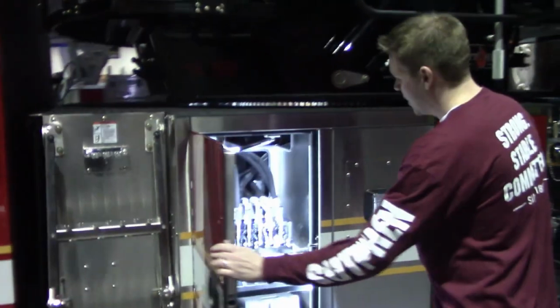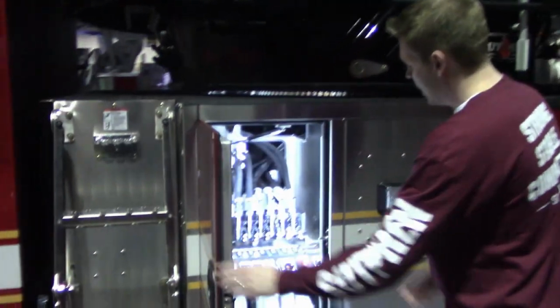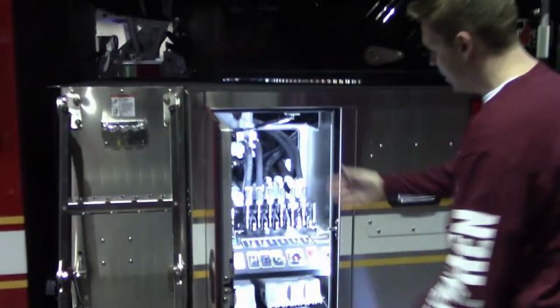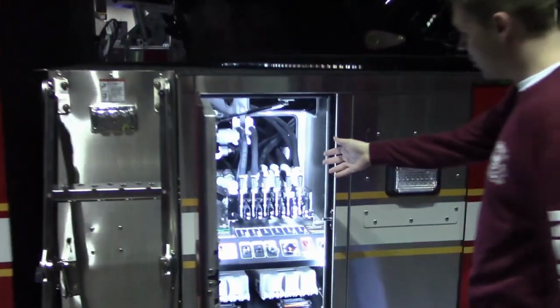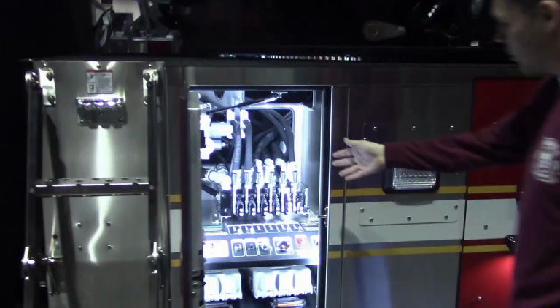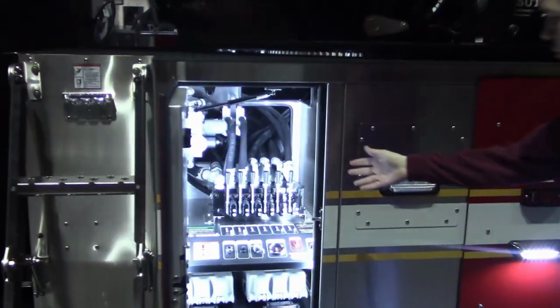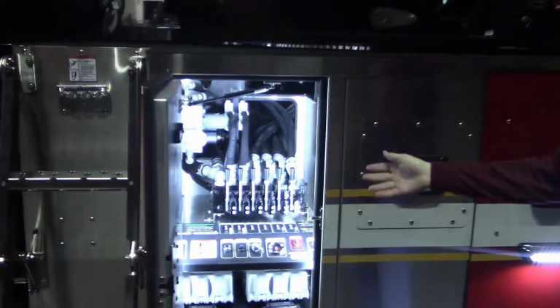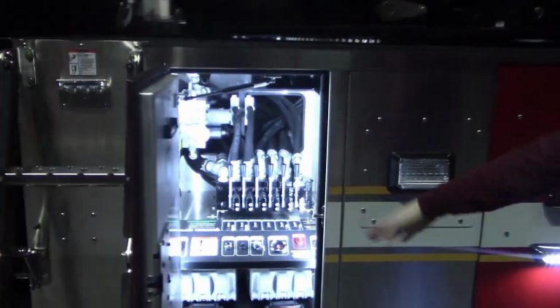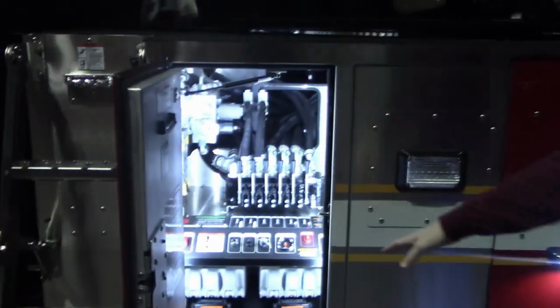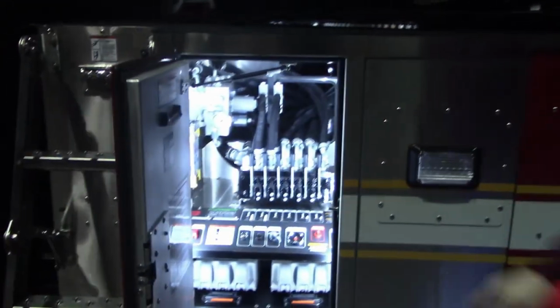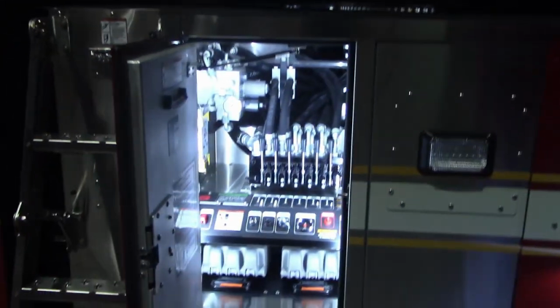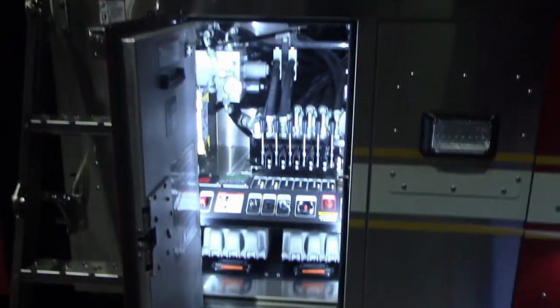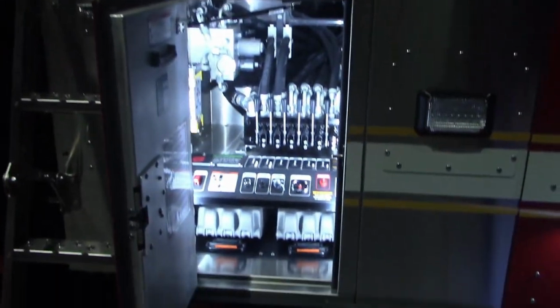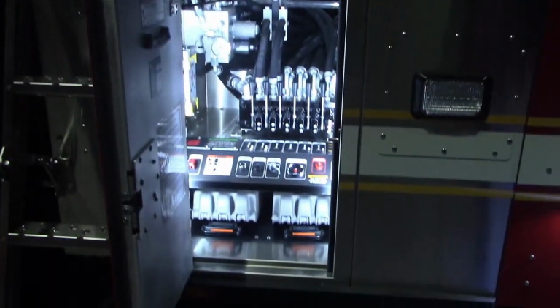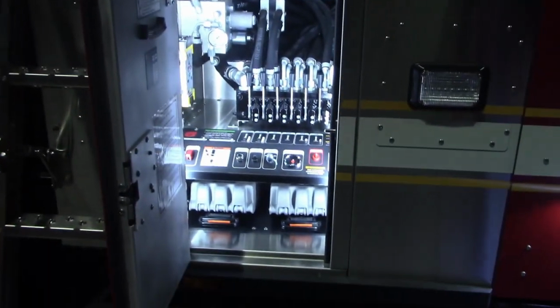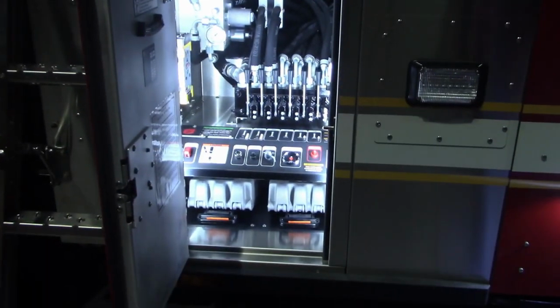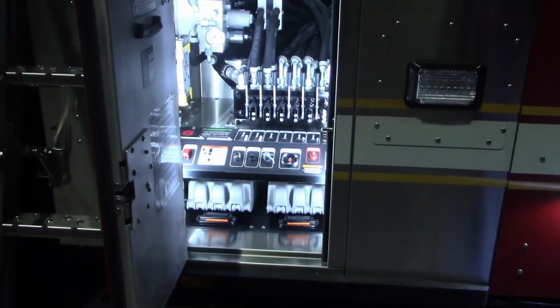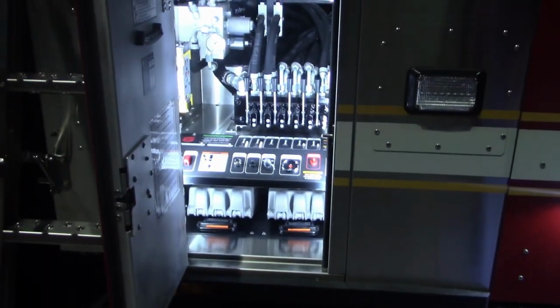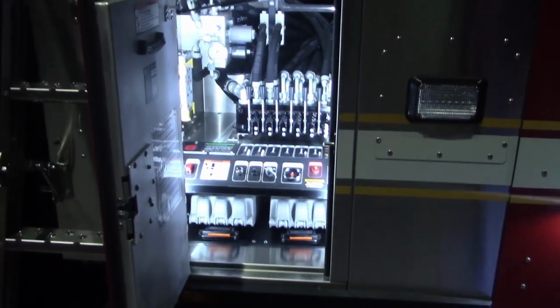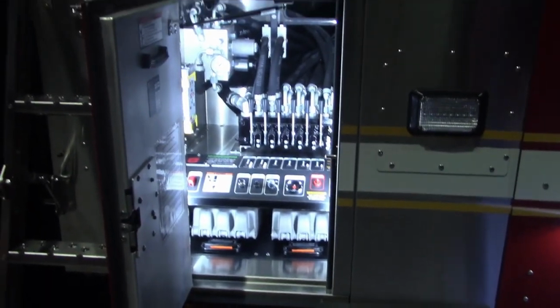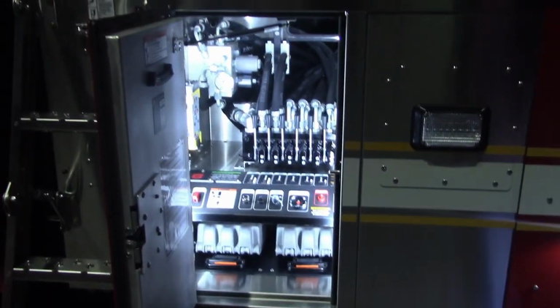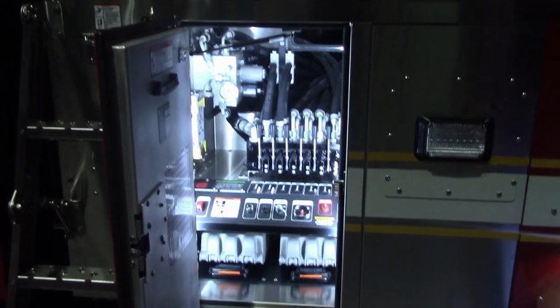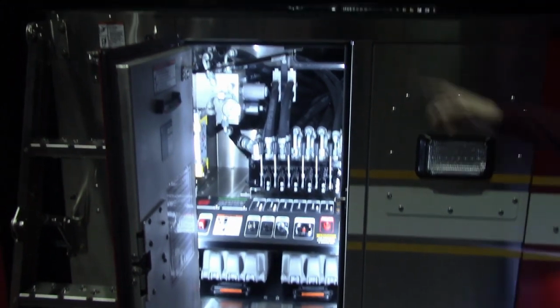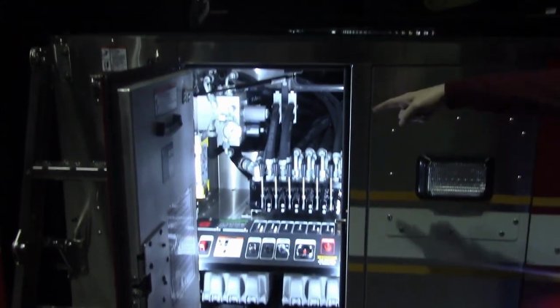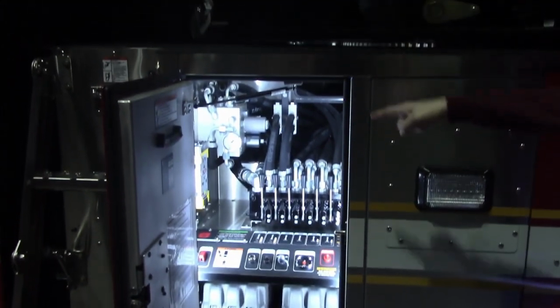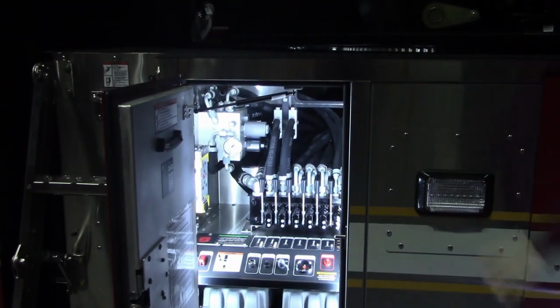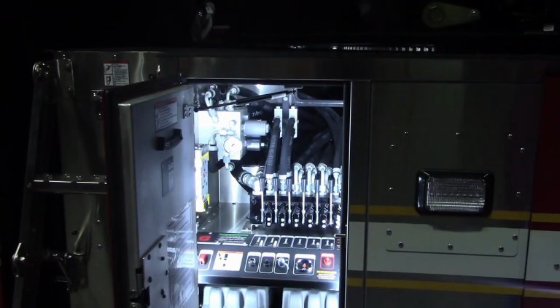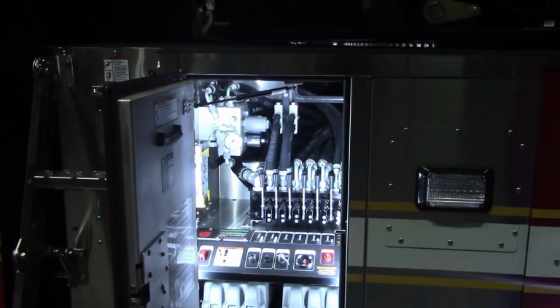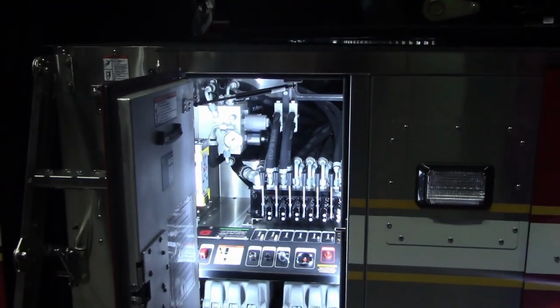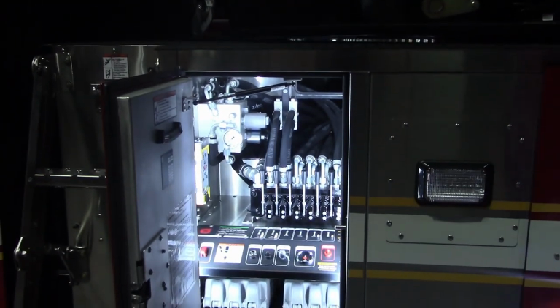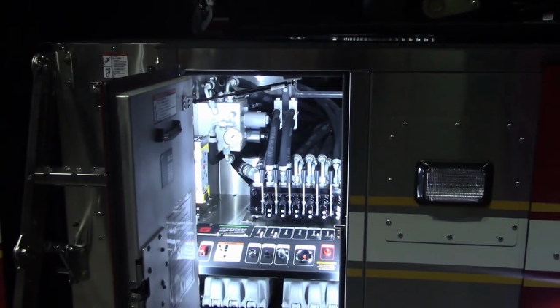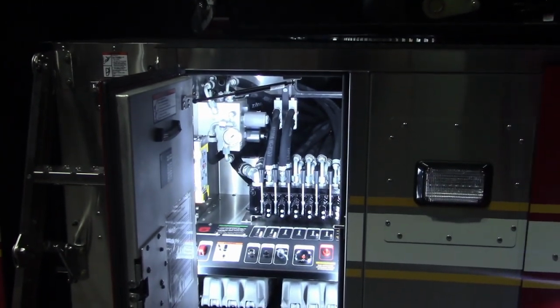In here are your controls with your wheel chocks. They also have their wireless controller for their monitor.